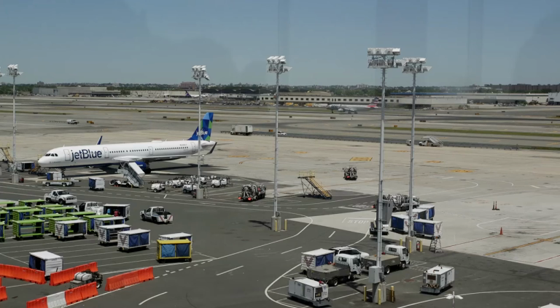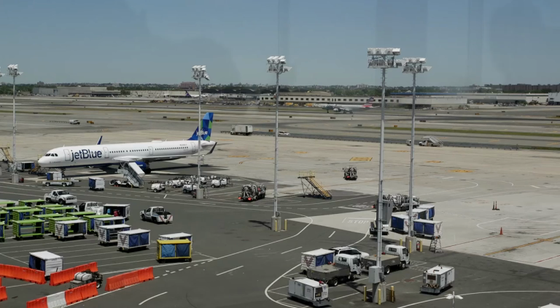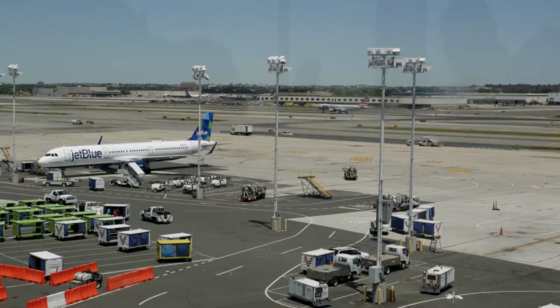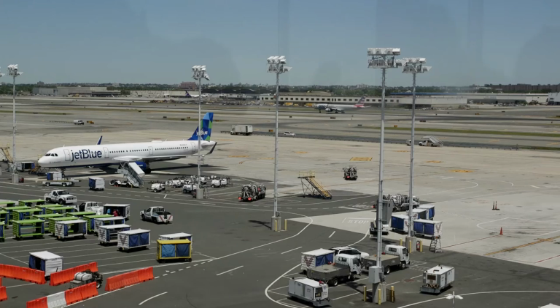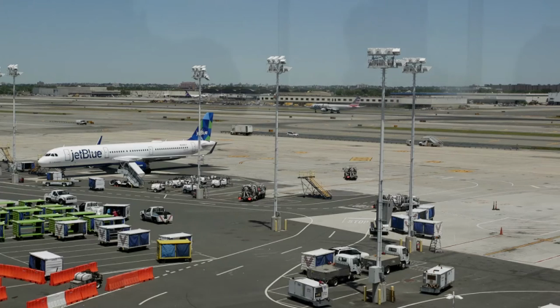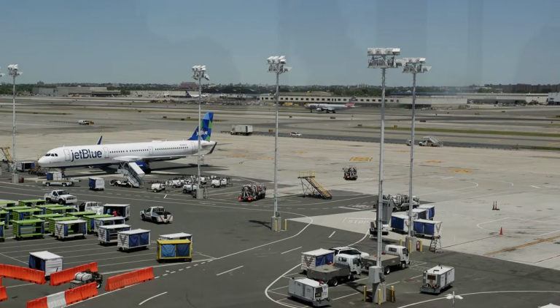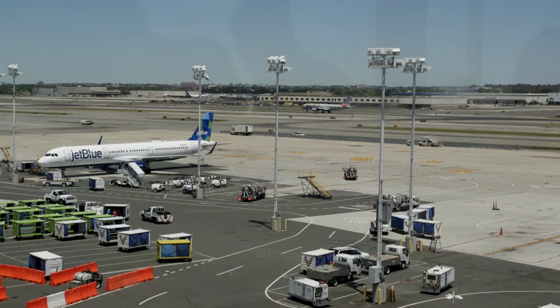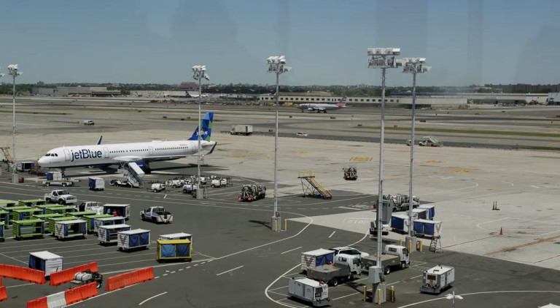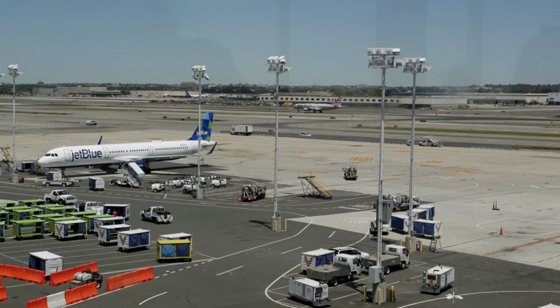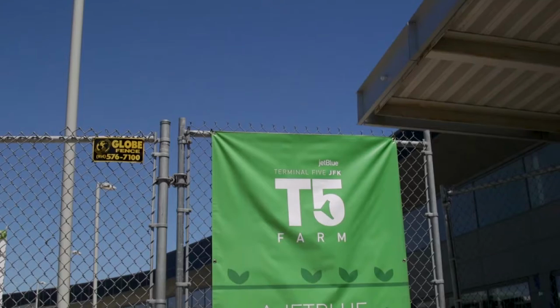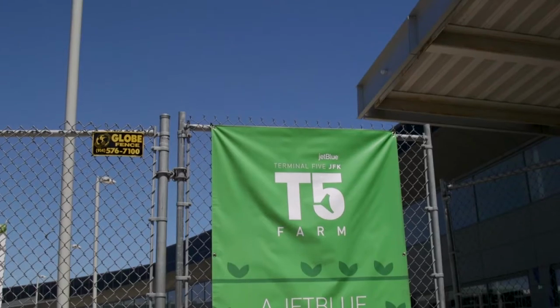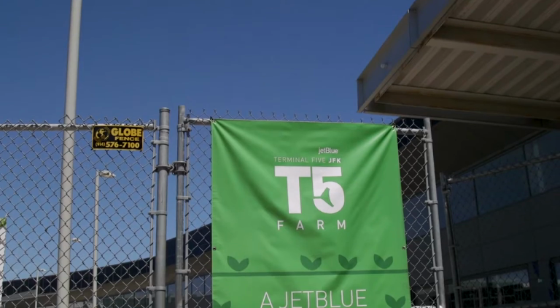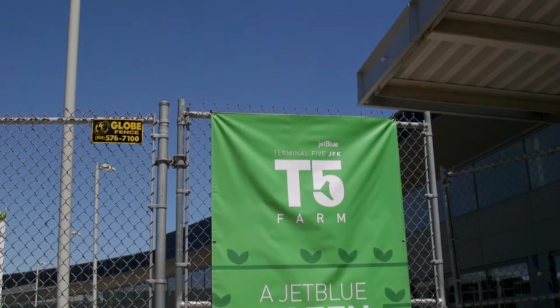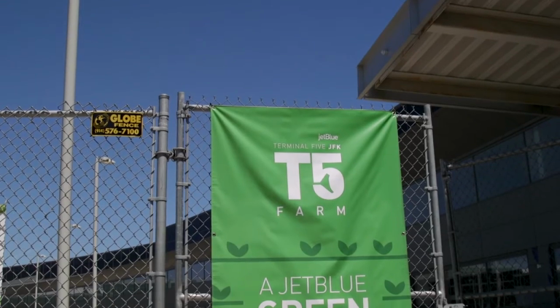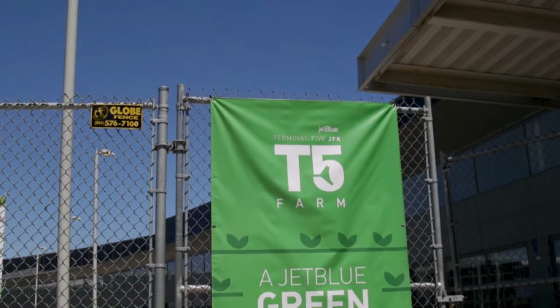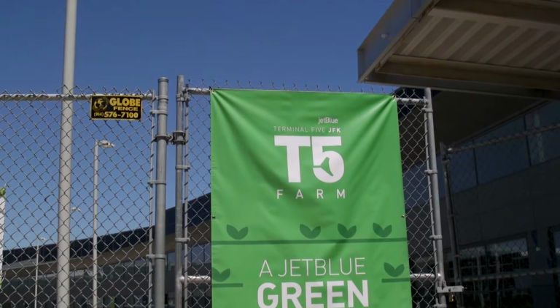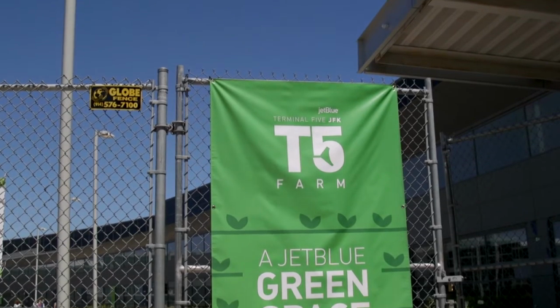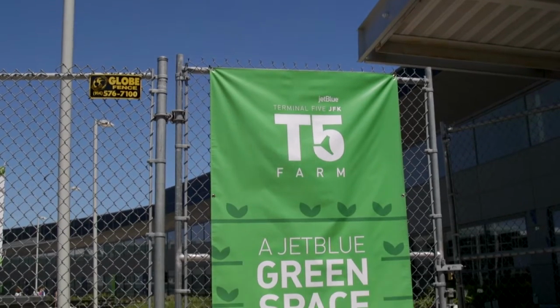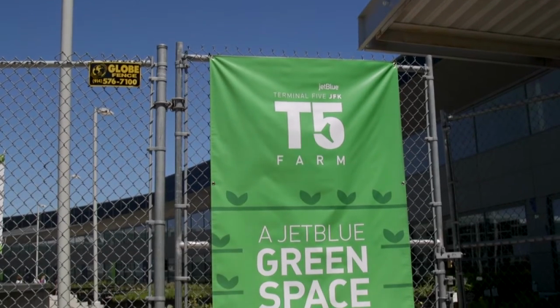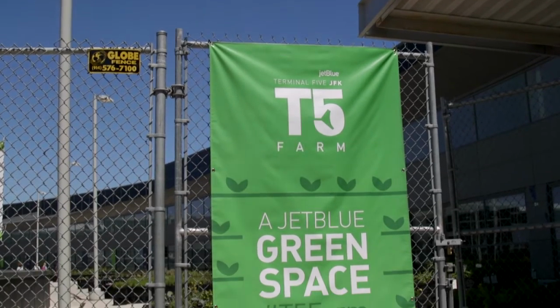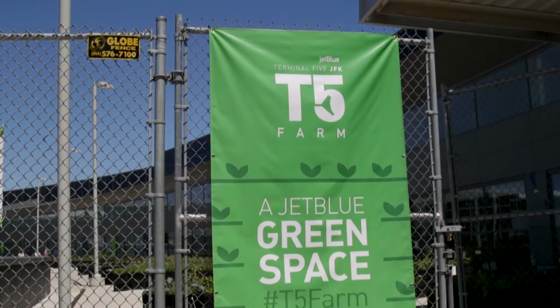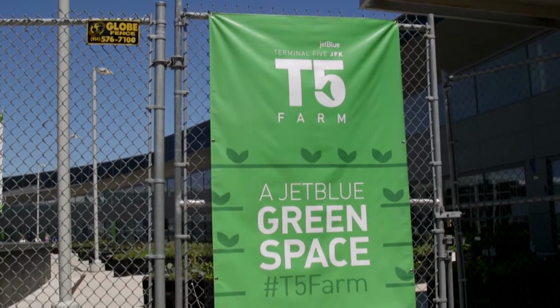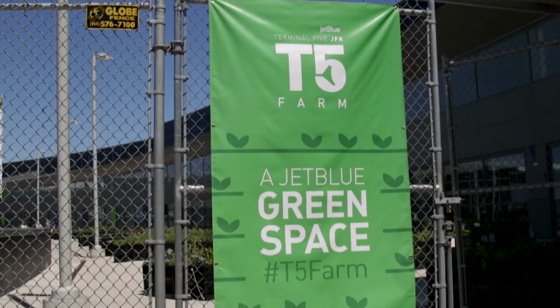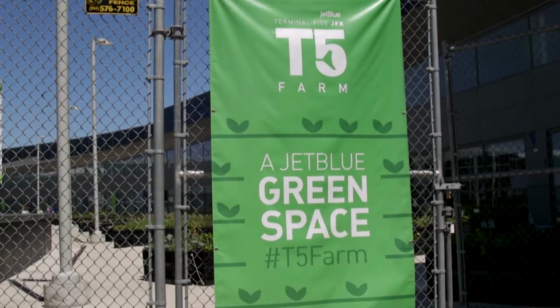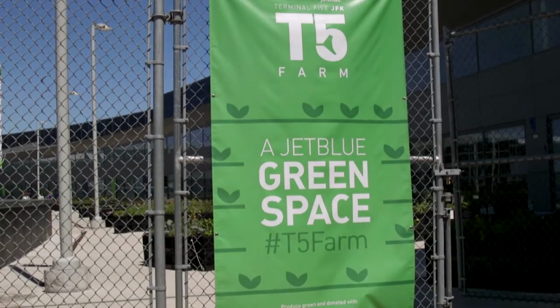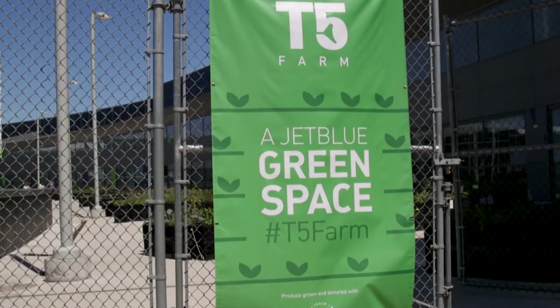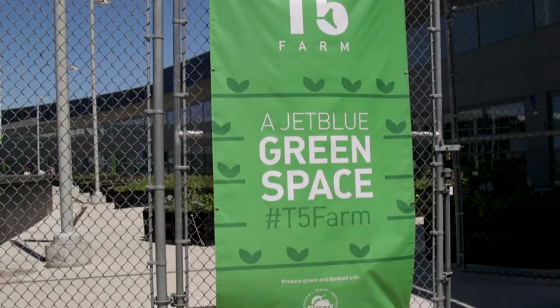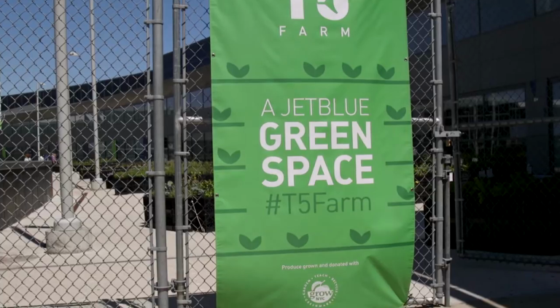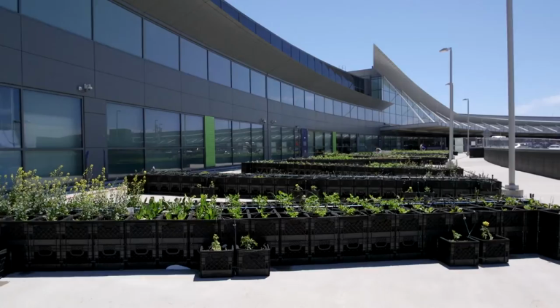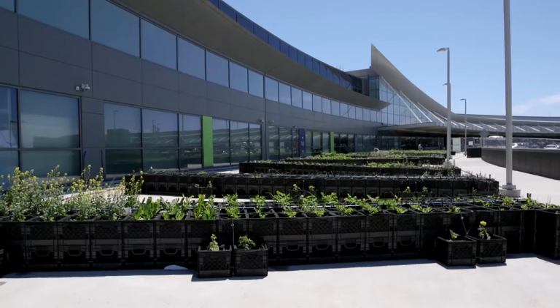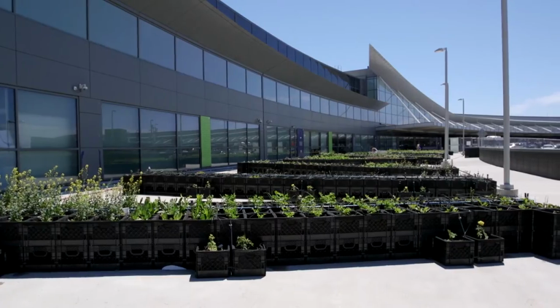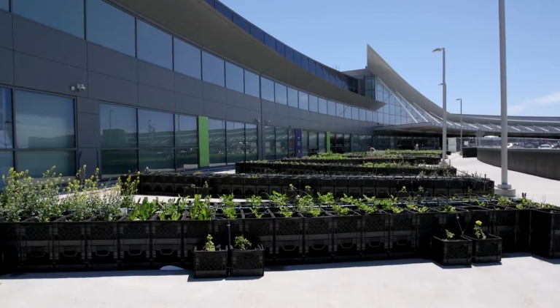We are at JFK International Airport, Terminal 5, at a farm on an airport.